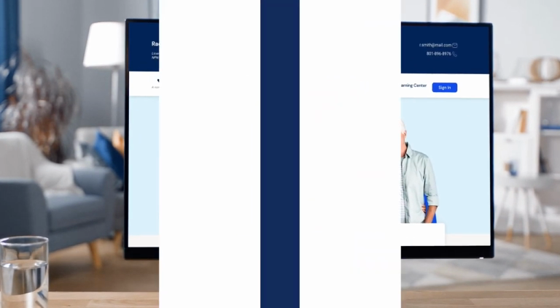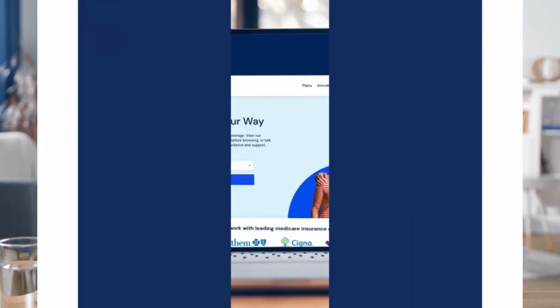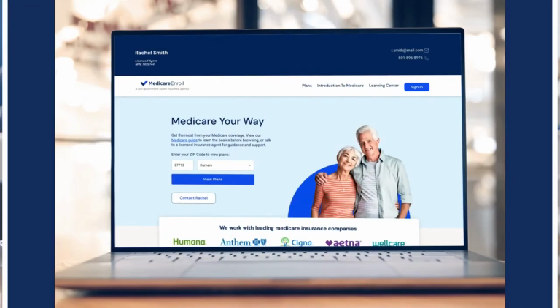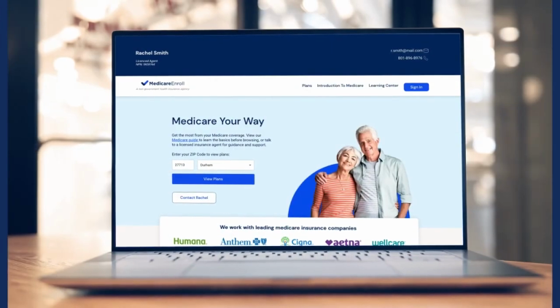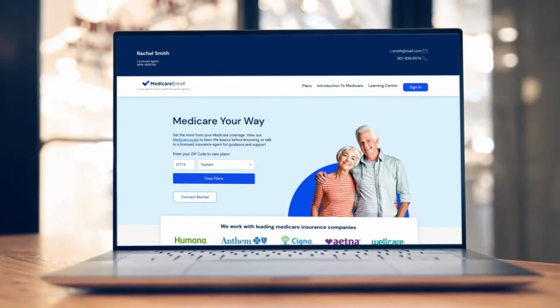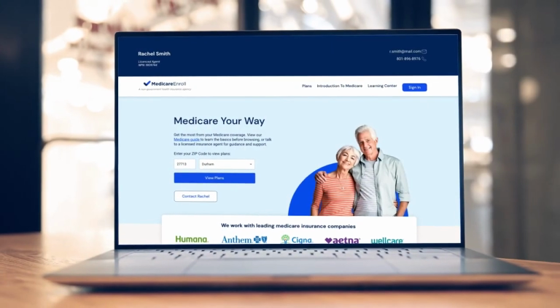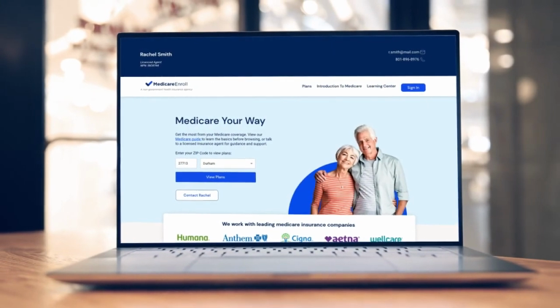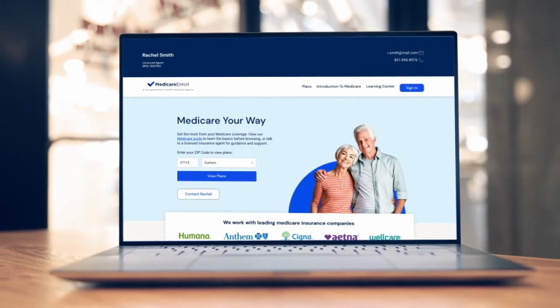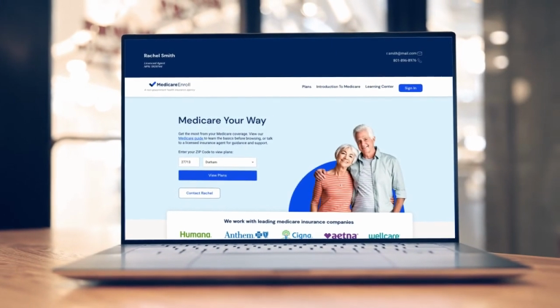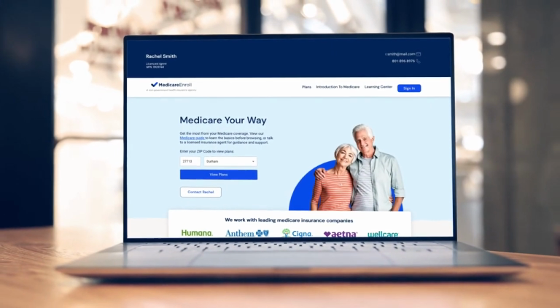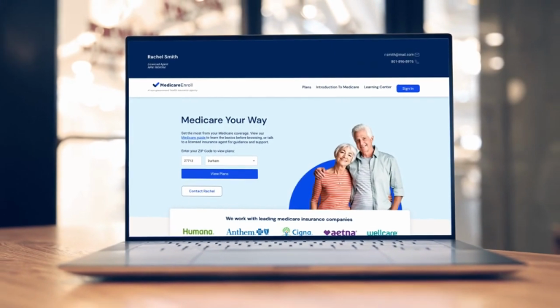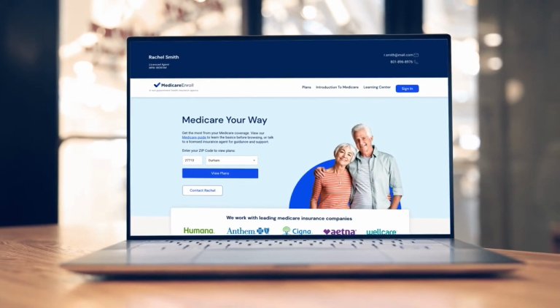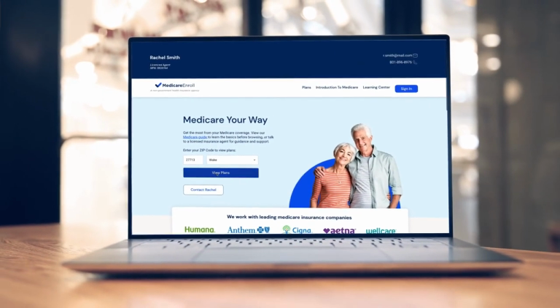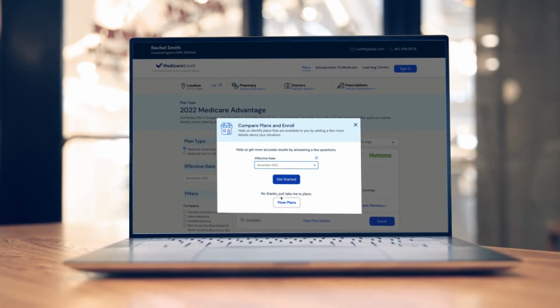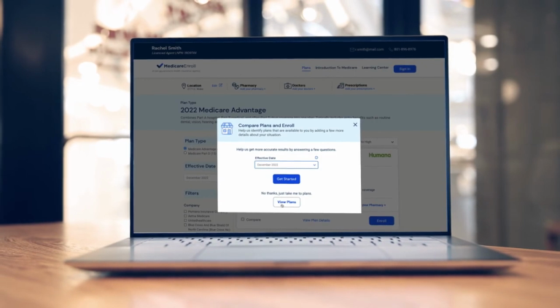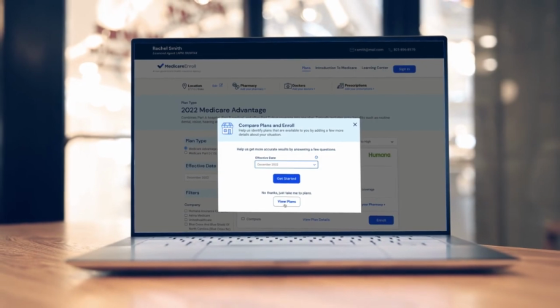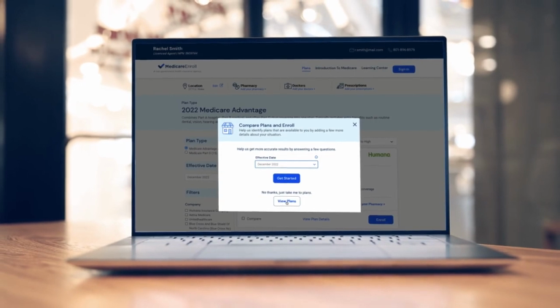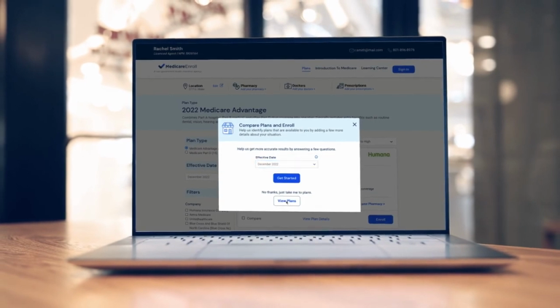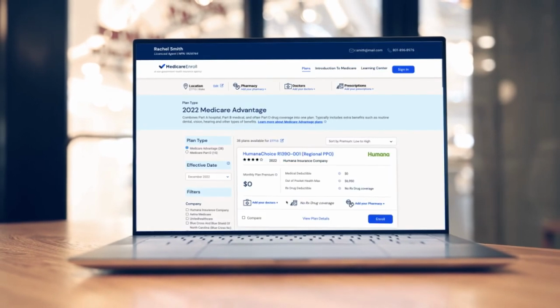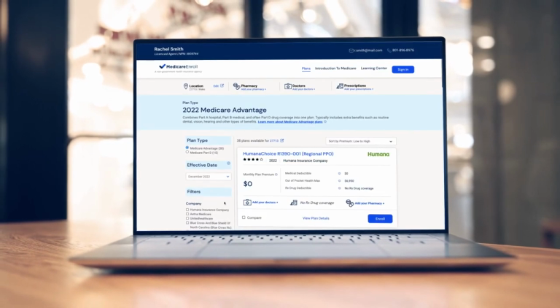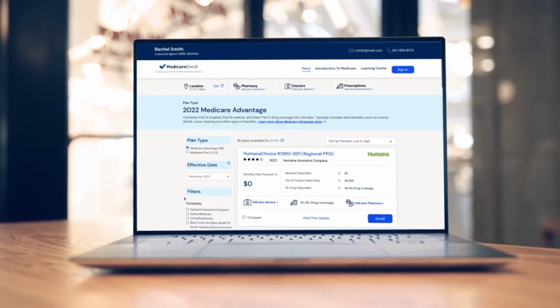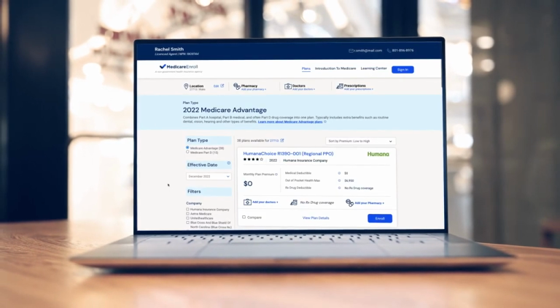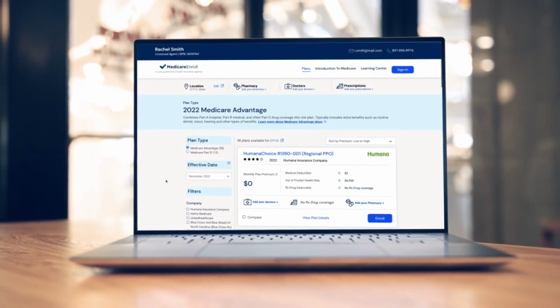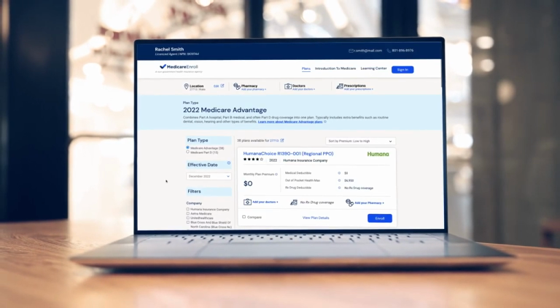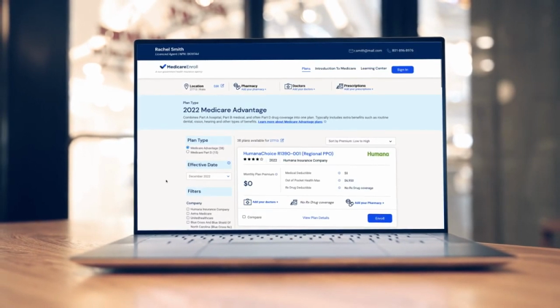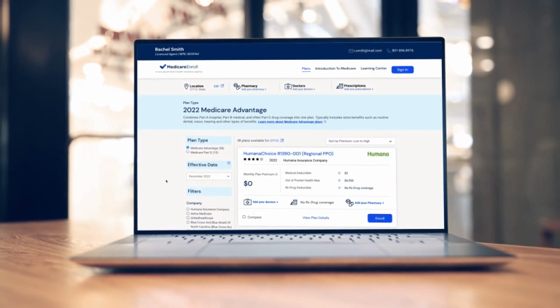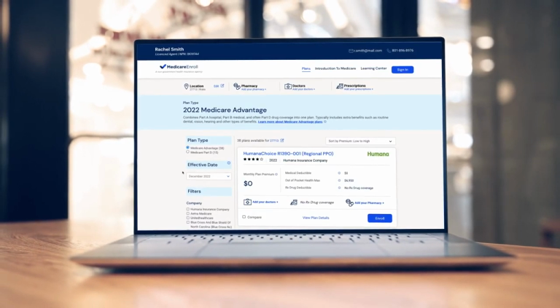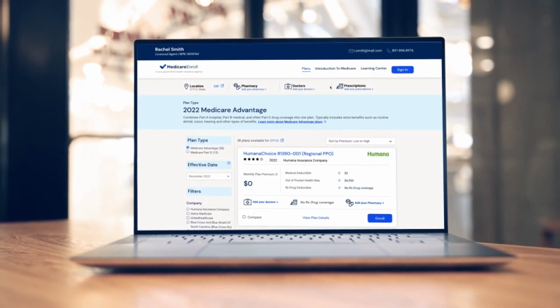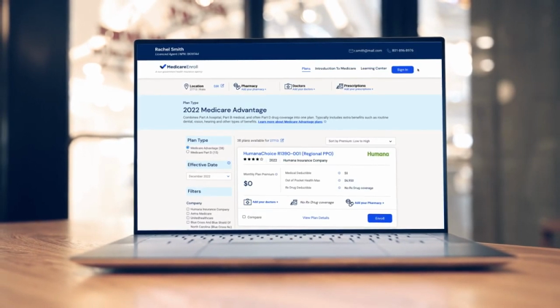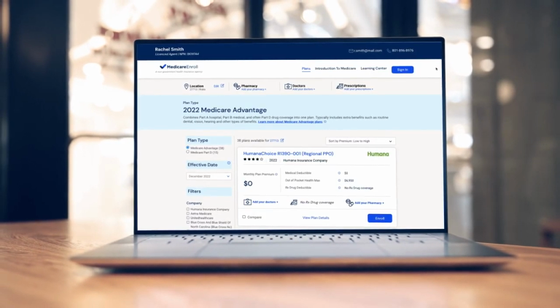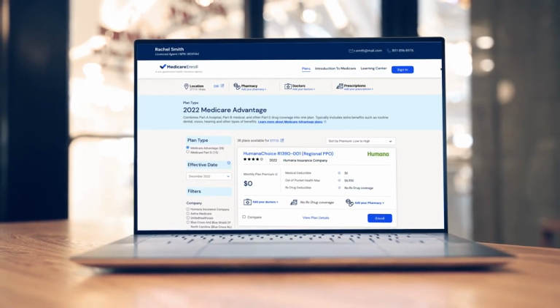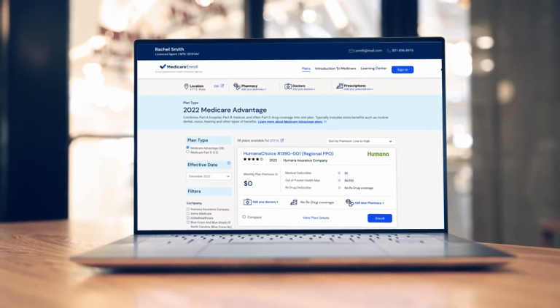We look forward to you benefiting from allowing your clients to shop and enroll on your personal agent website.